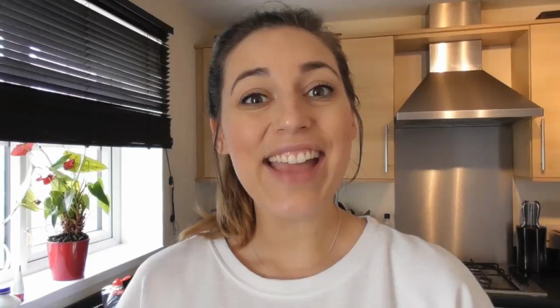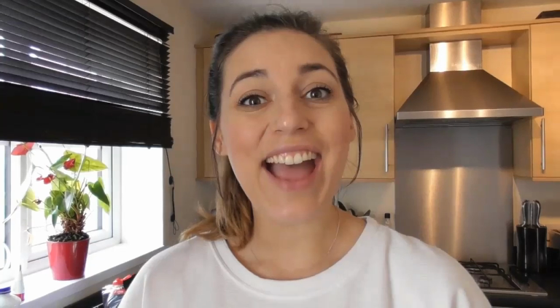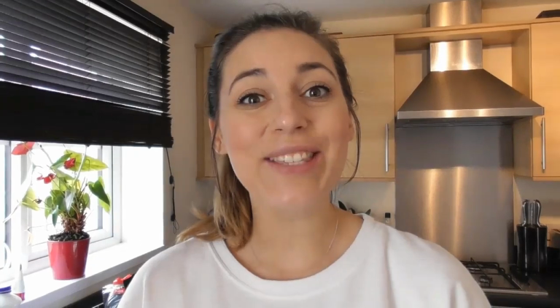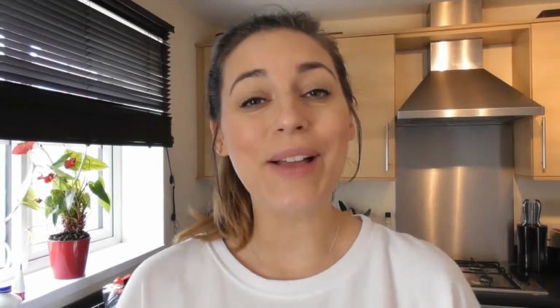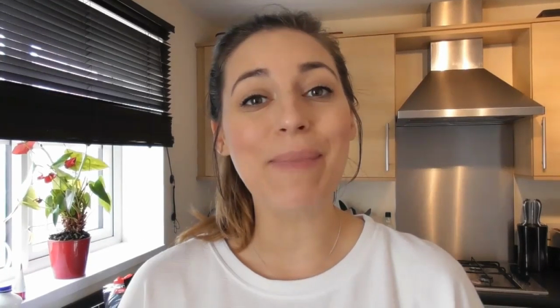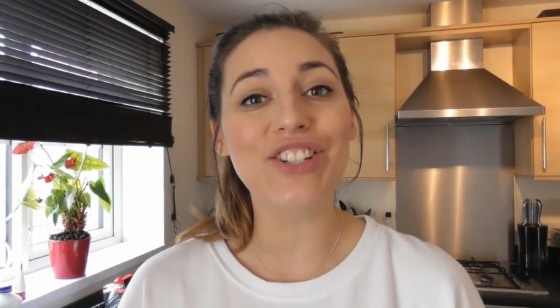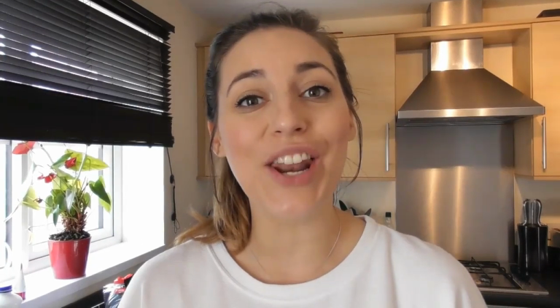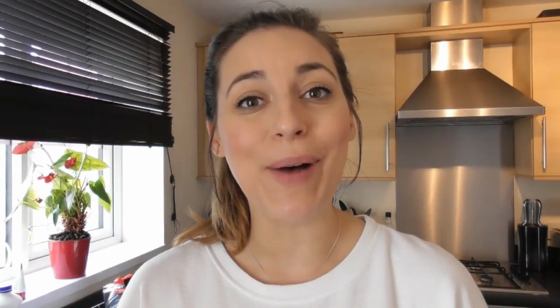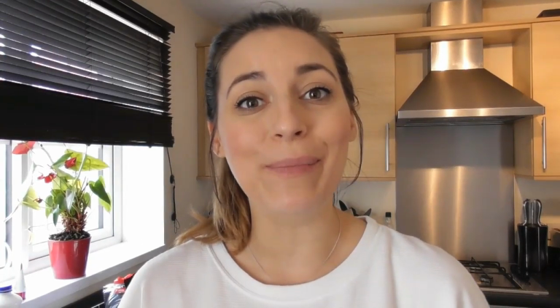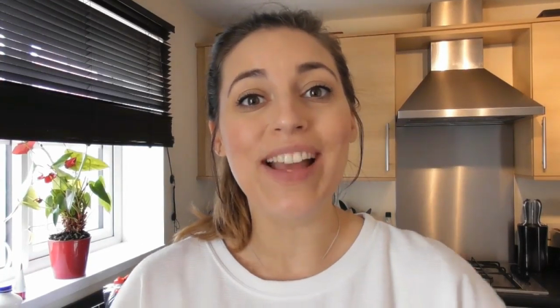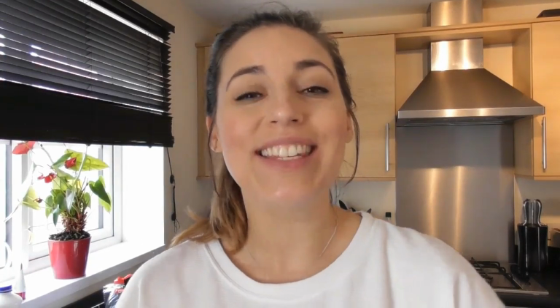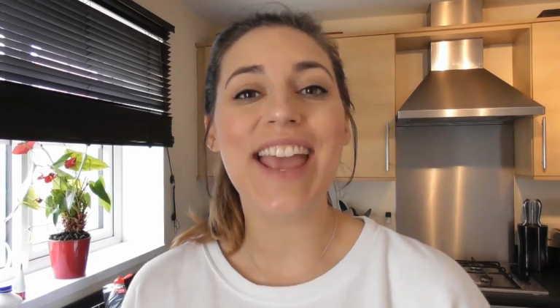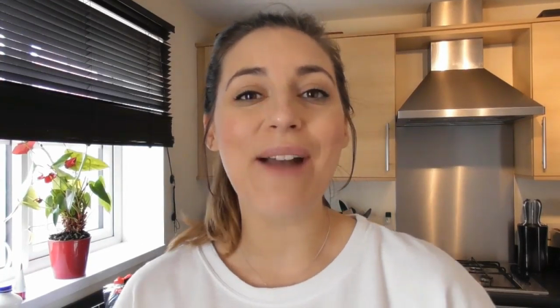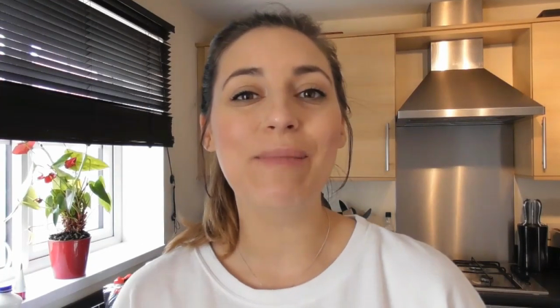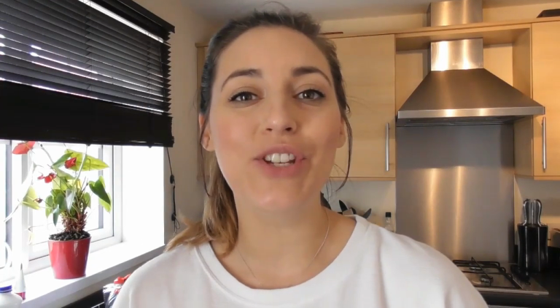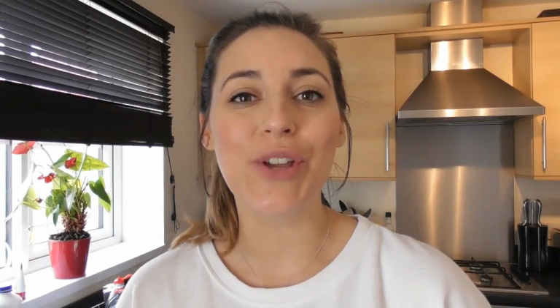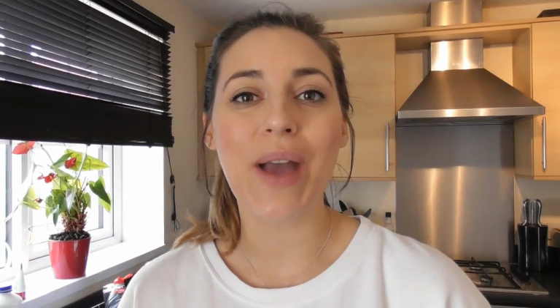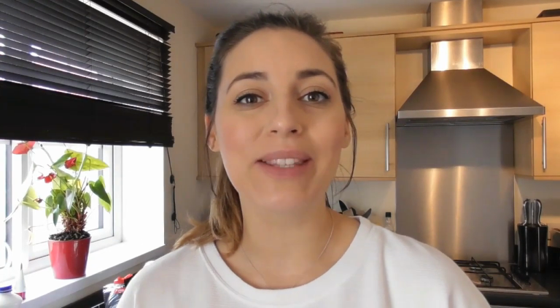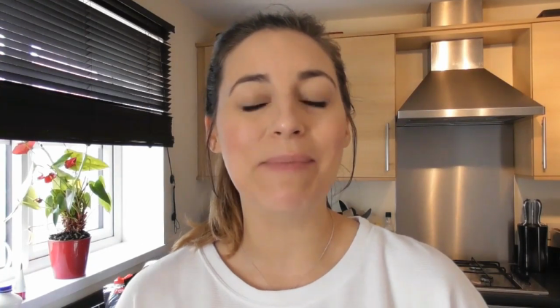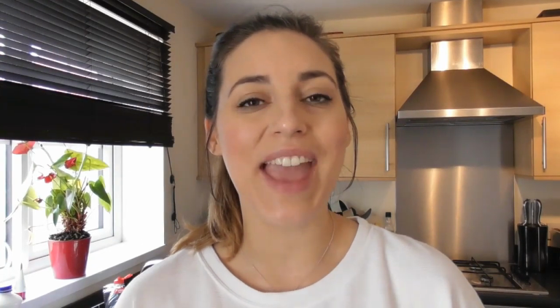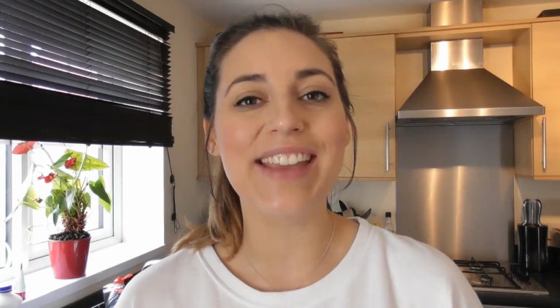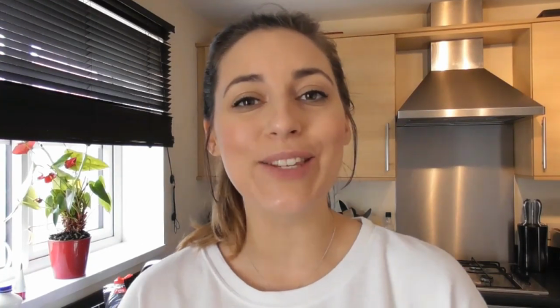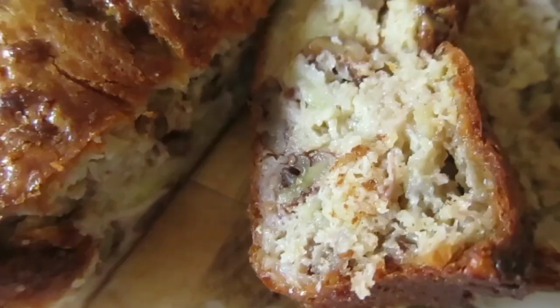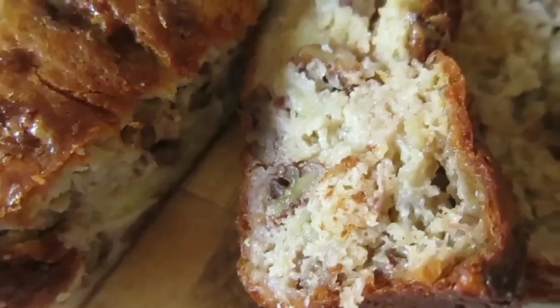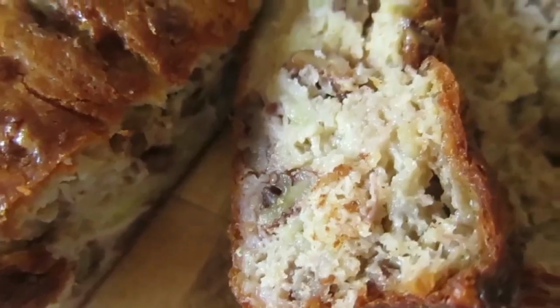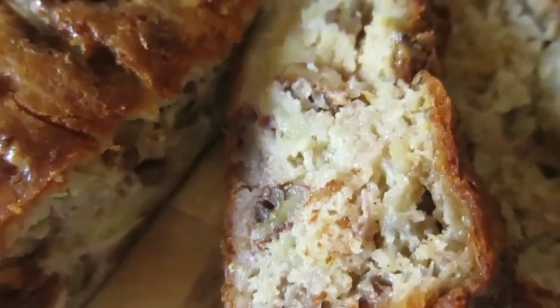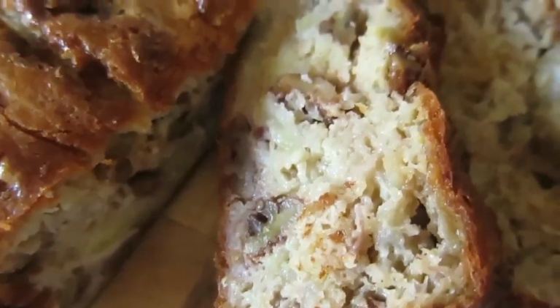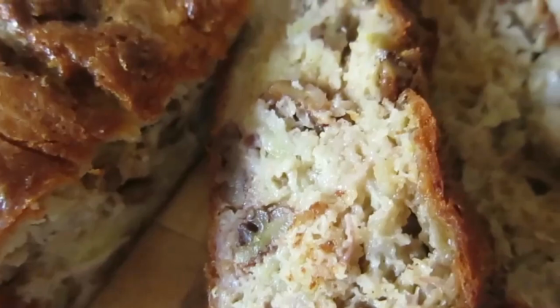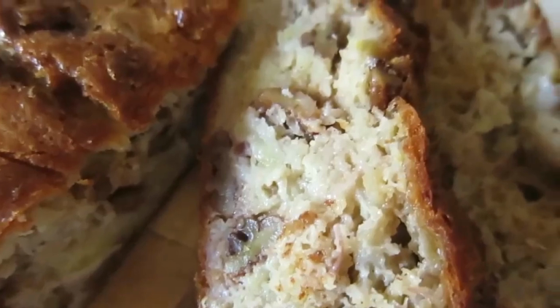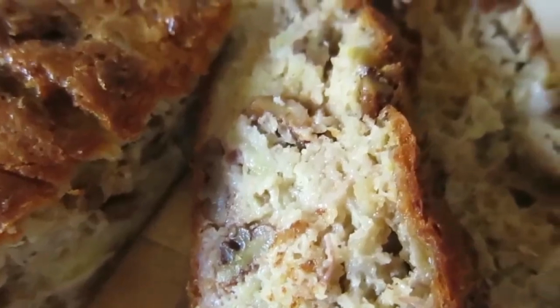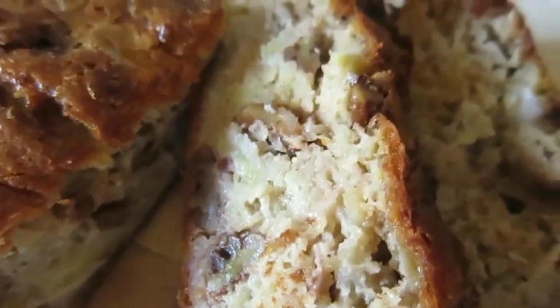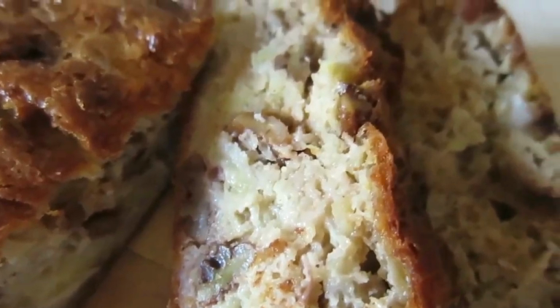Hi guys, welcome back to Channel Mom. Today I'm going to be showing you how to make a super scrummy, super easy banana bread.